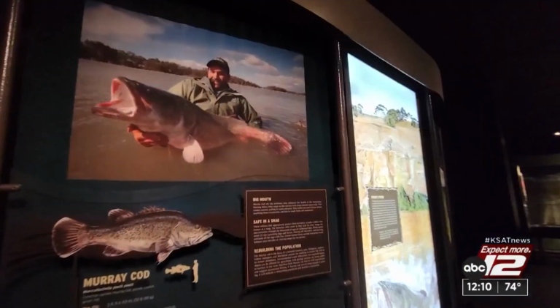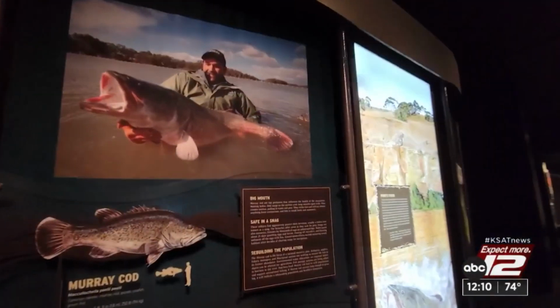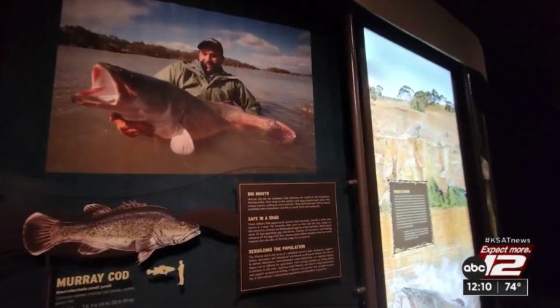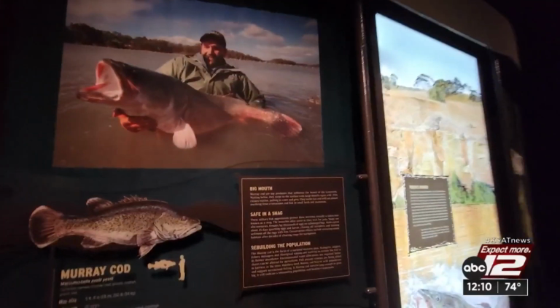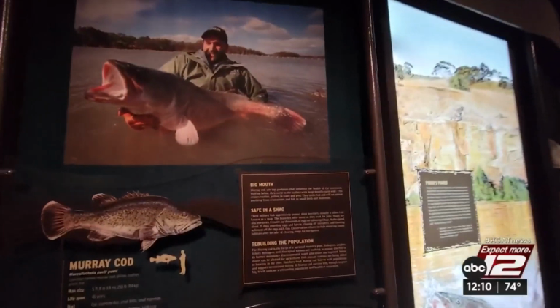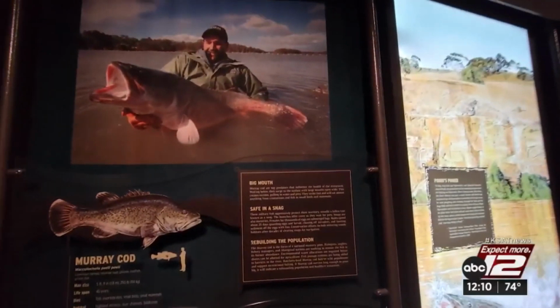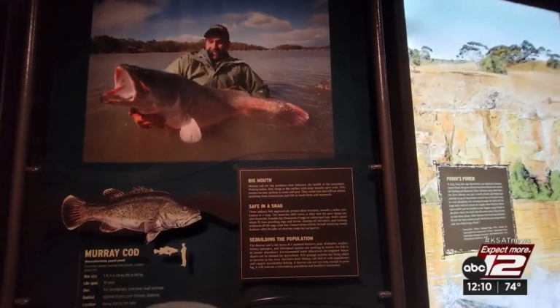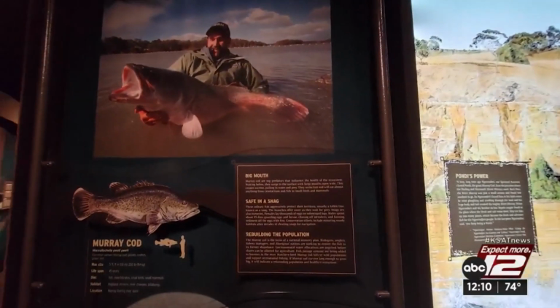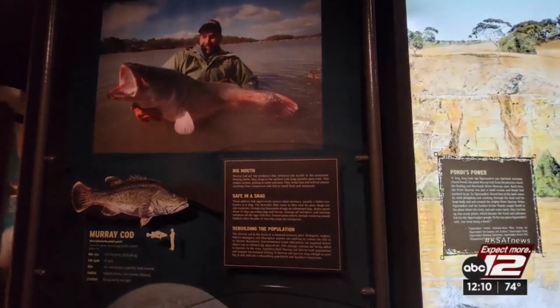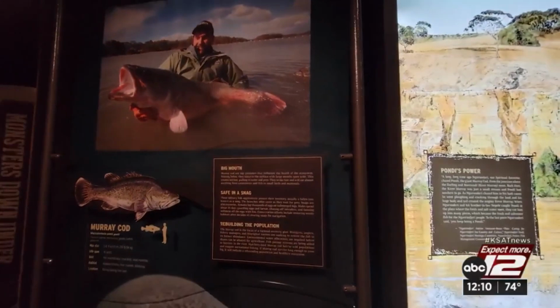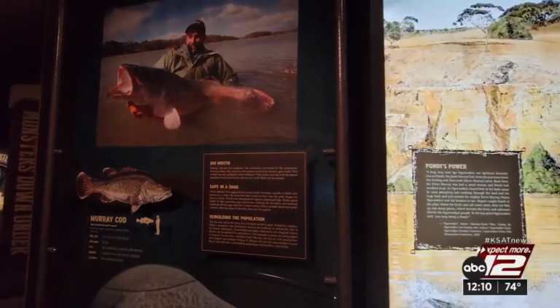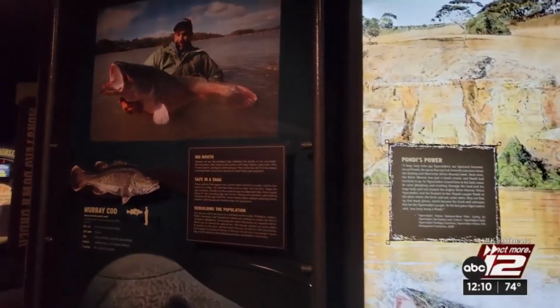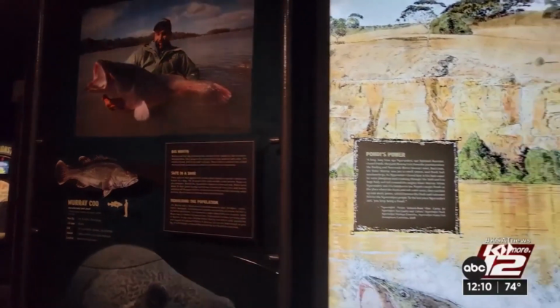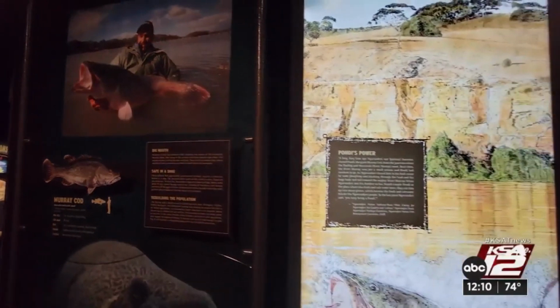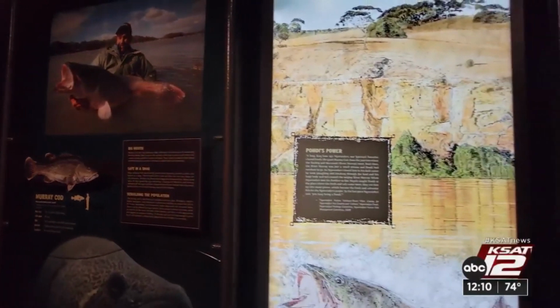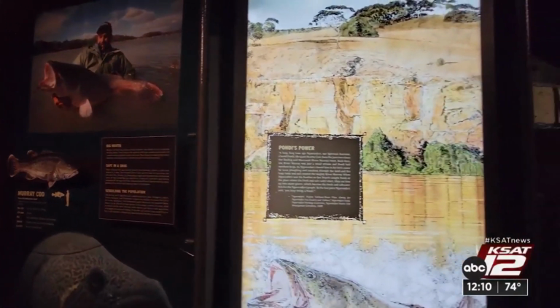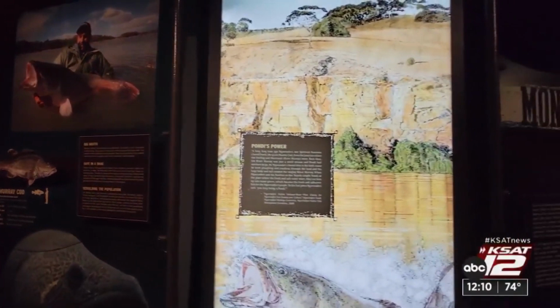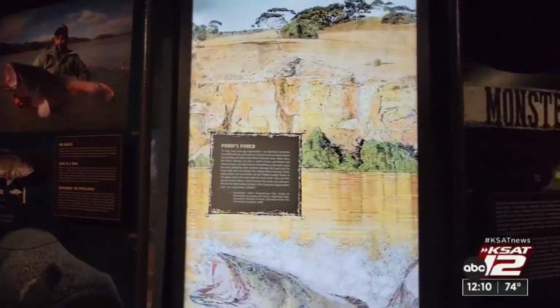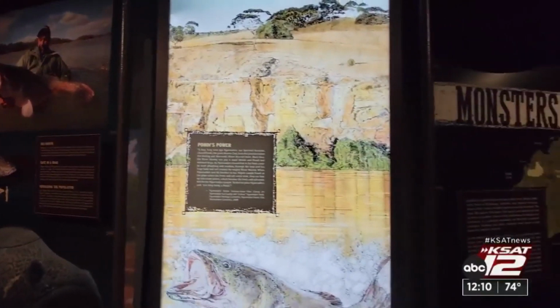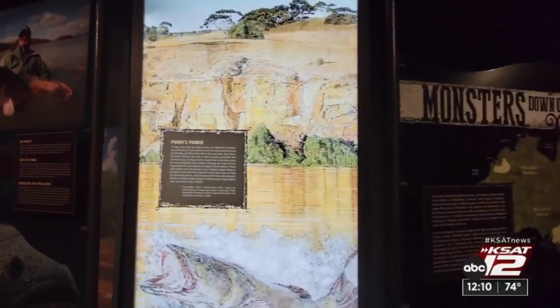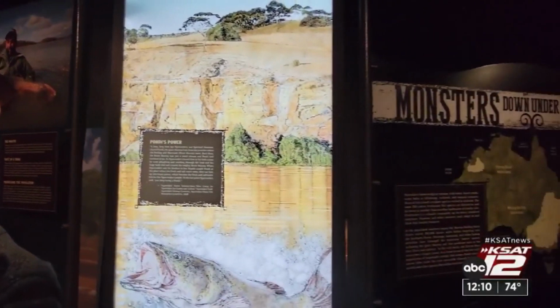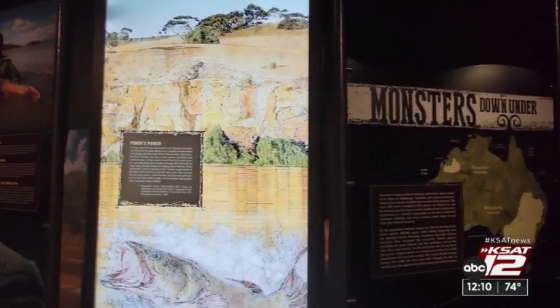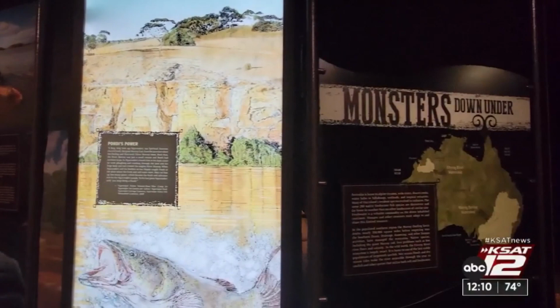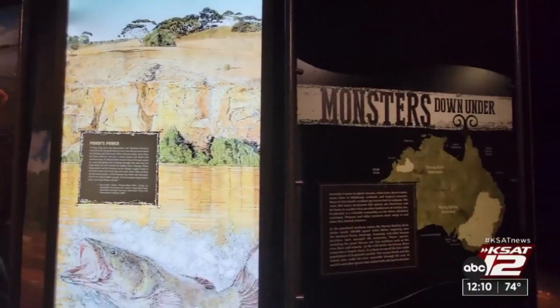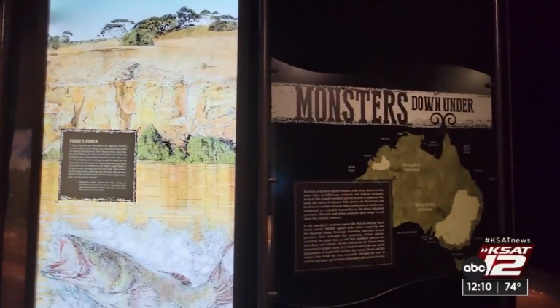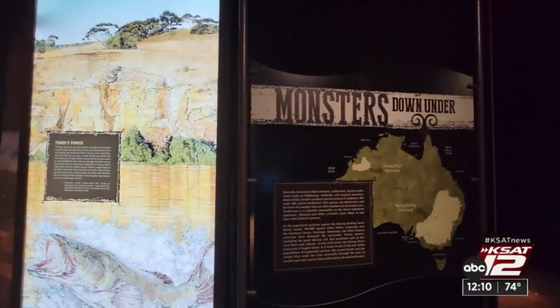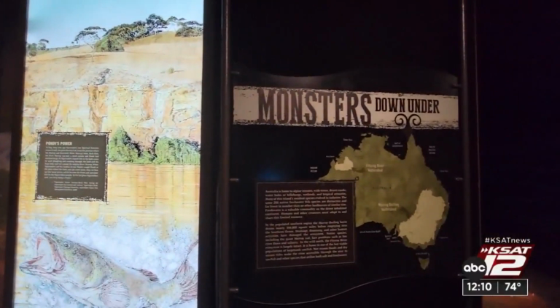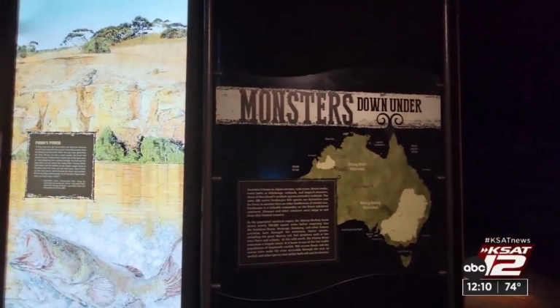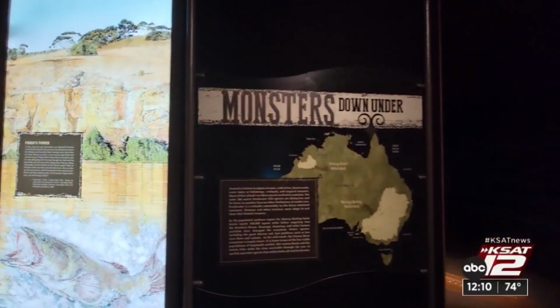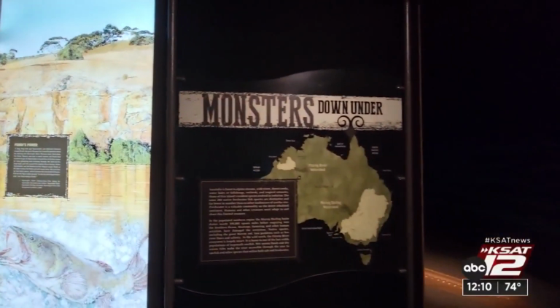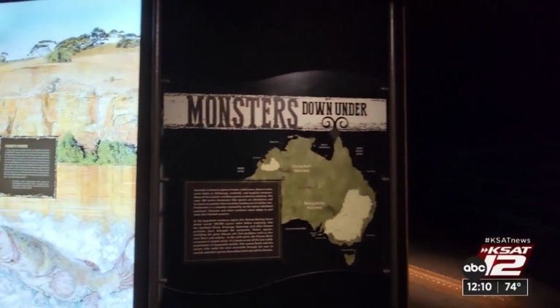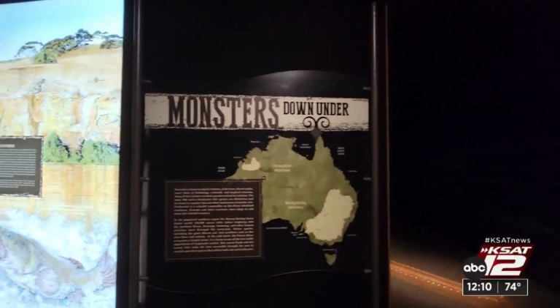The exhibit is open until January 22, 2023. Tiffany Huertas, KSAT 12 News.